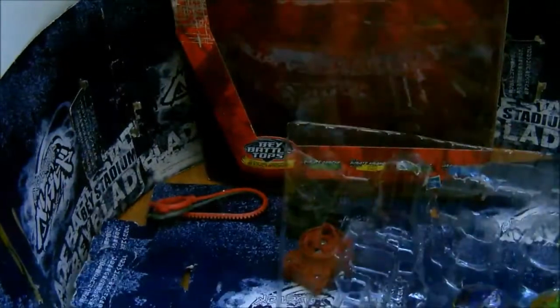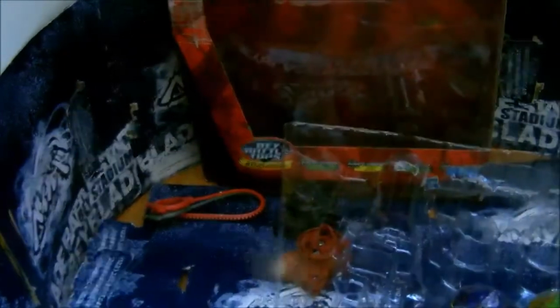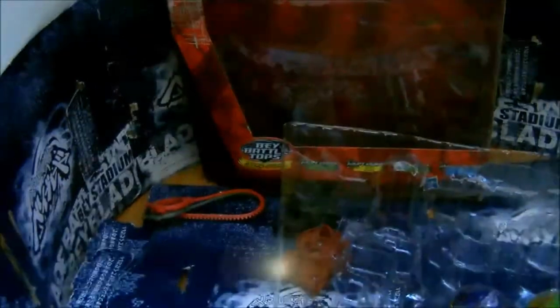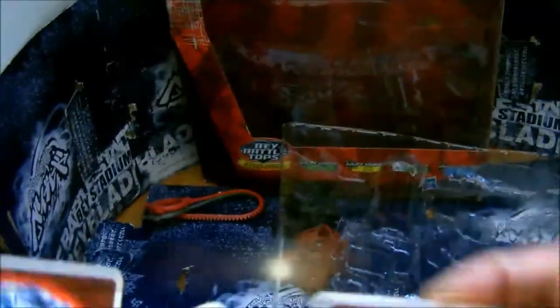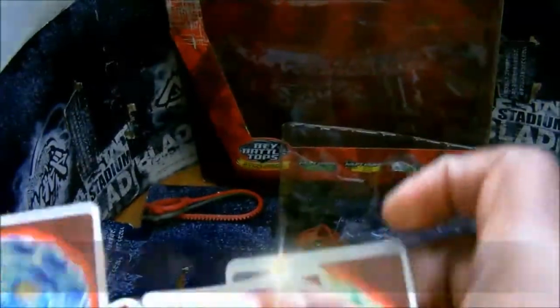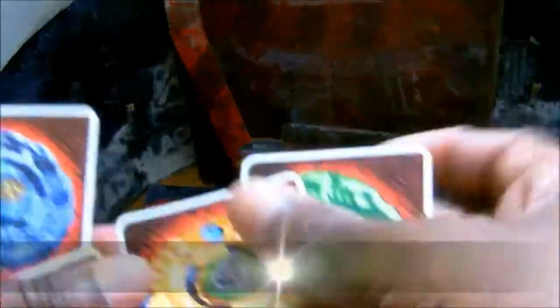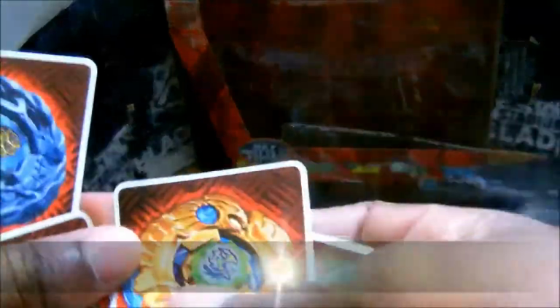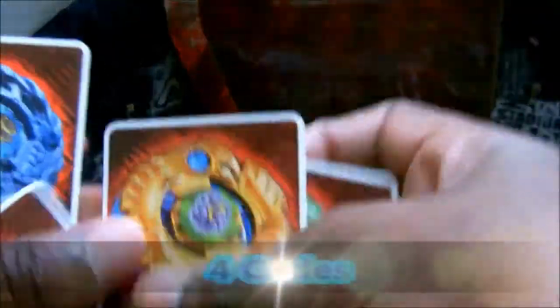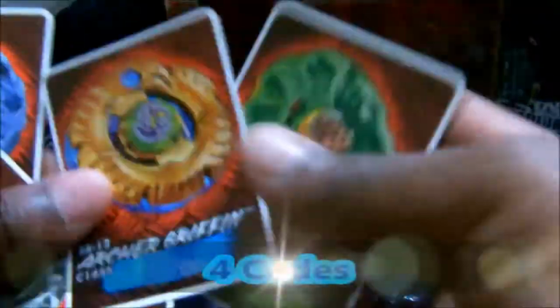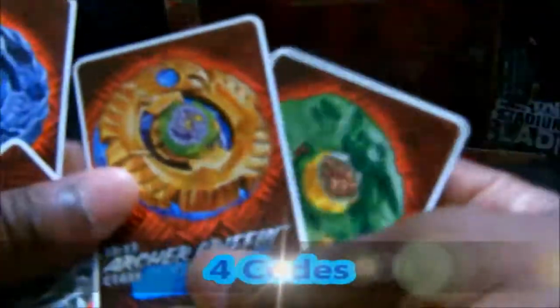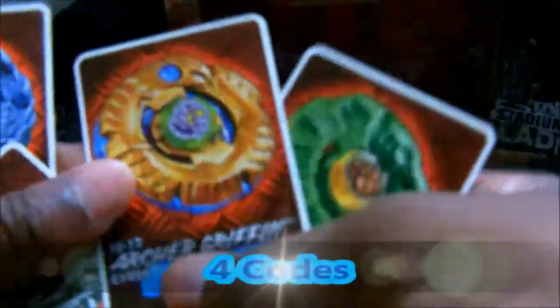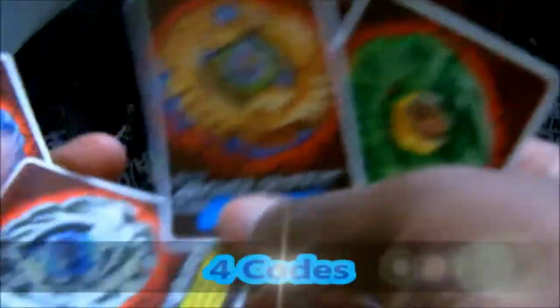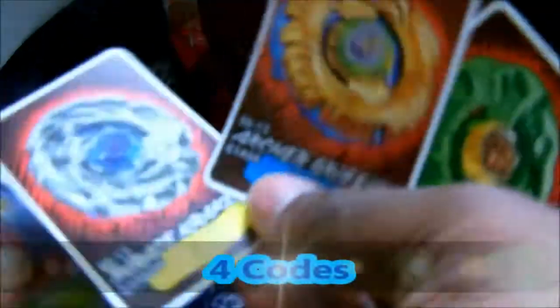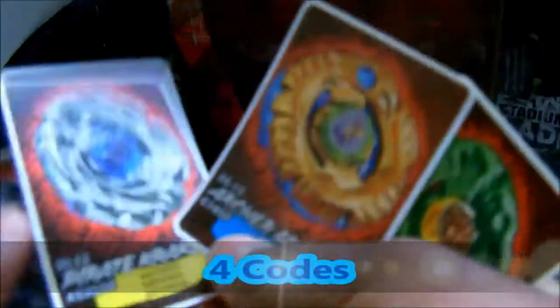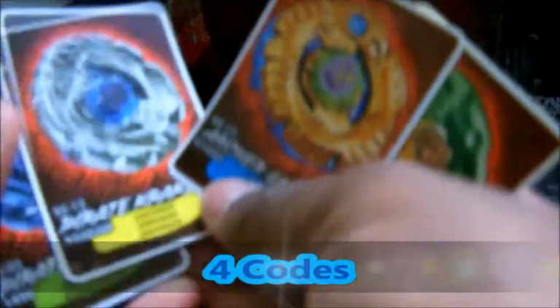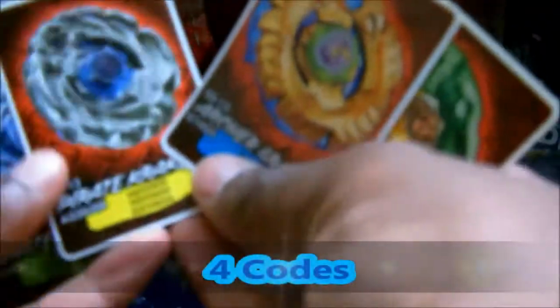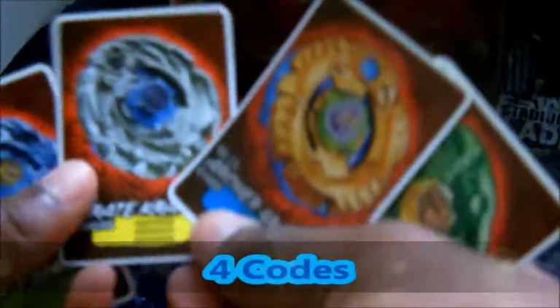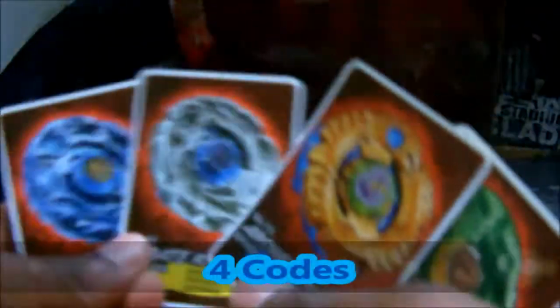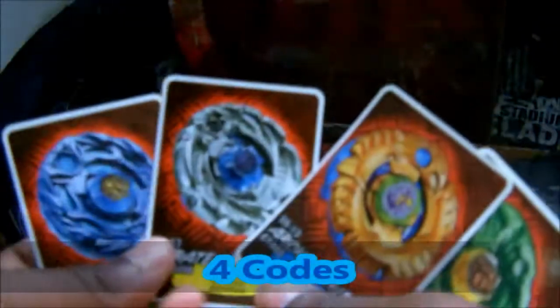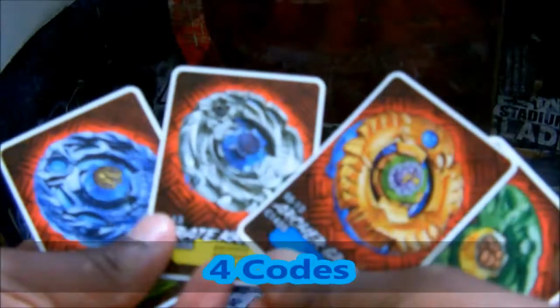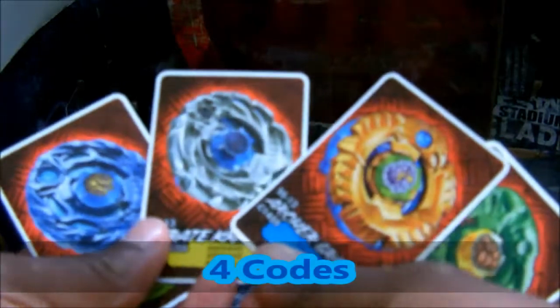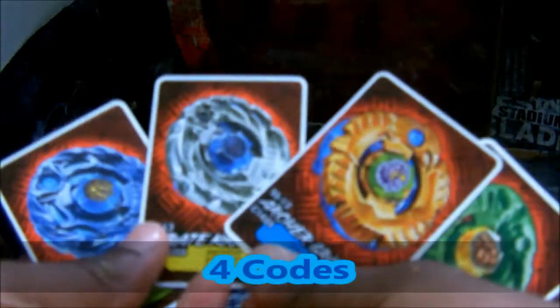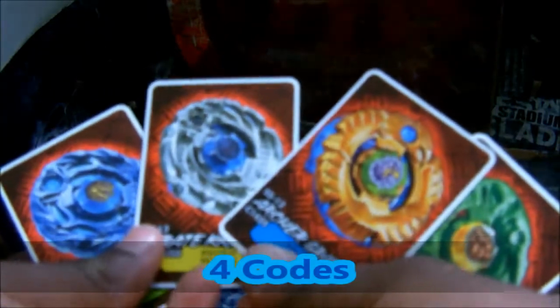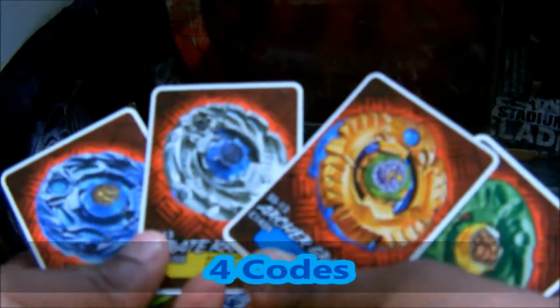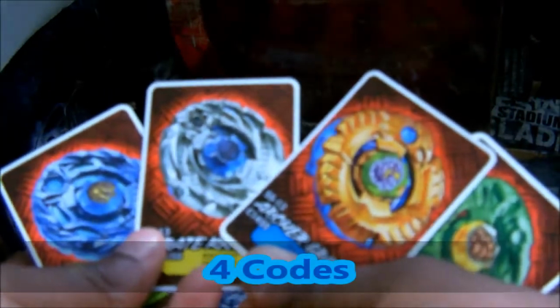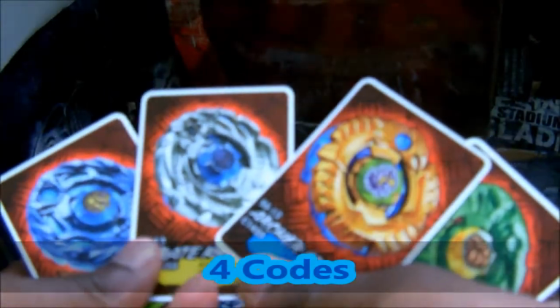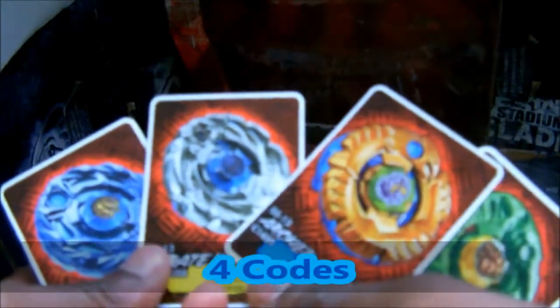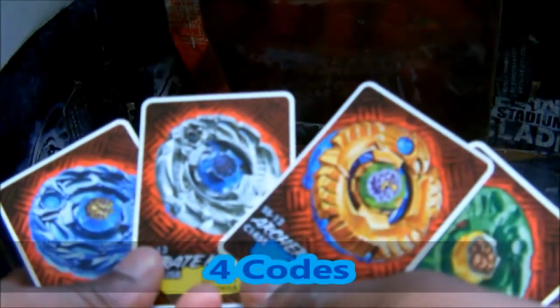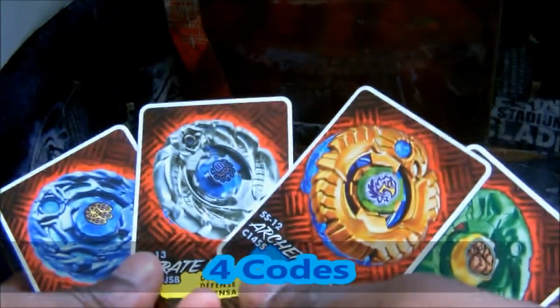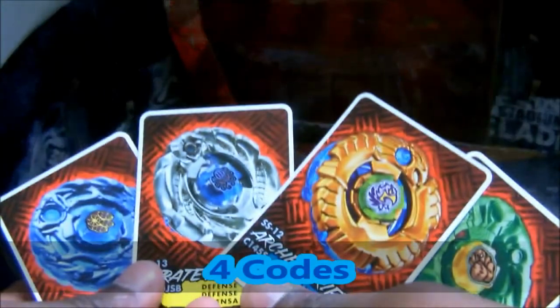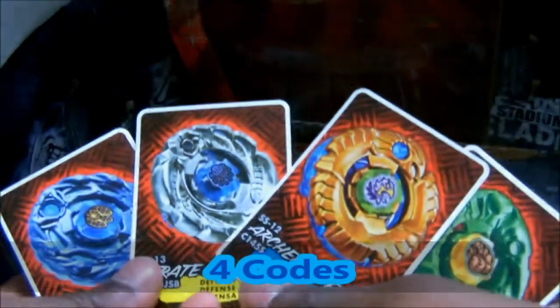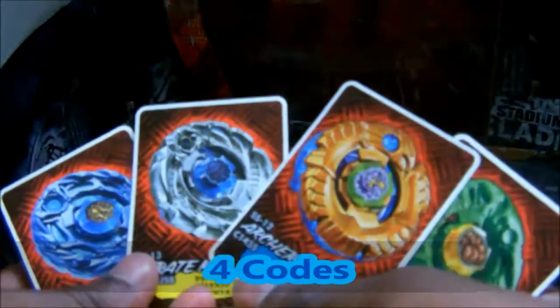Here we have the 4 nice Beyblade battle codes. Enjoy!